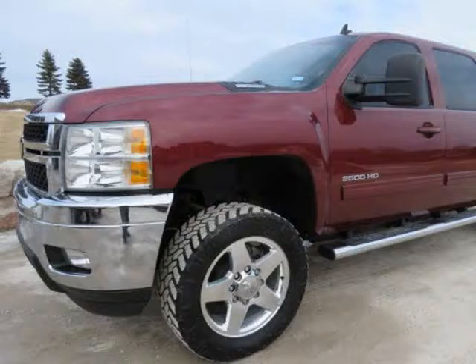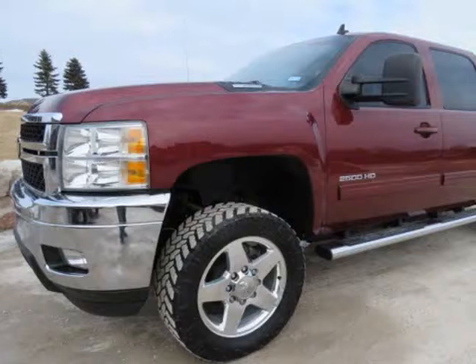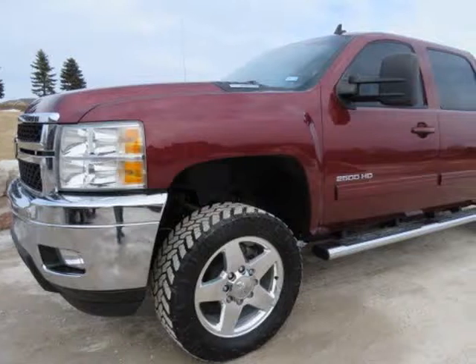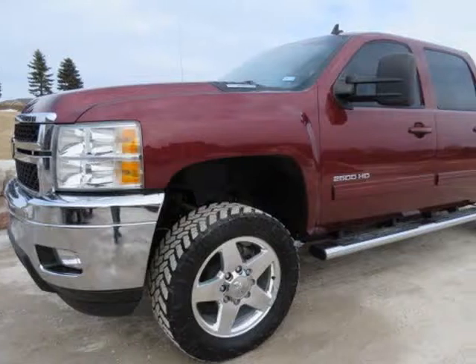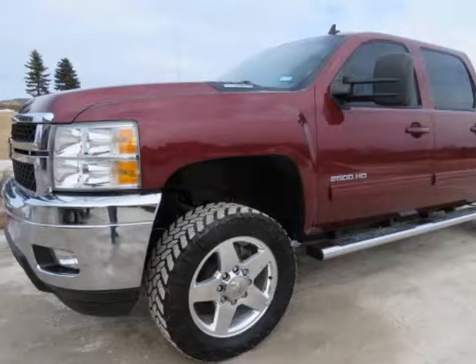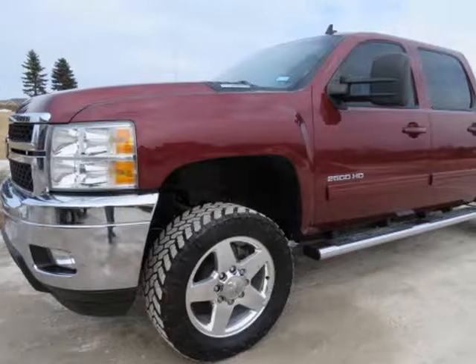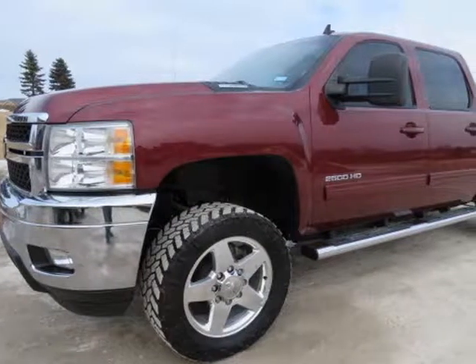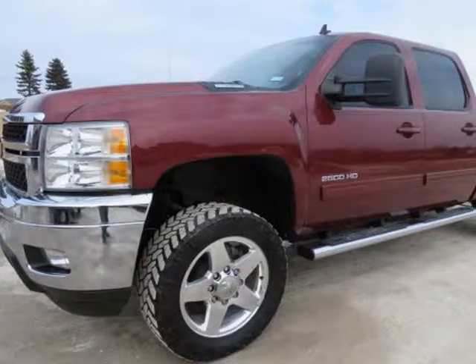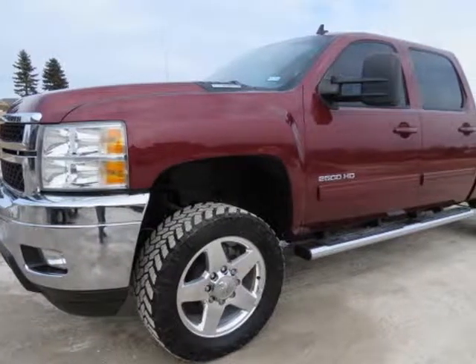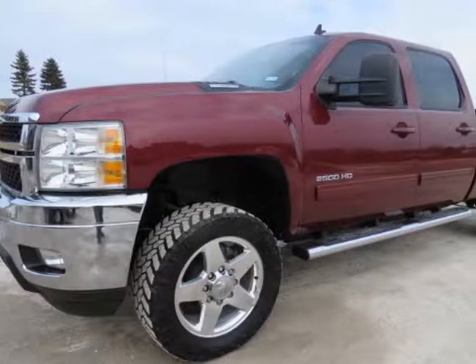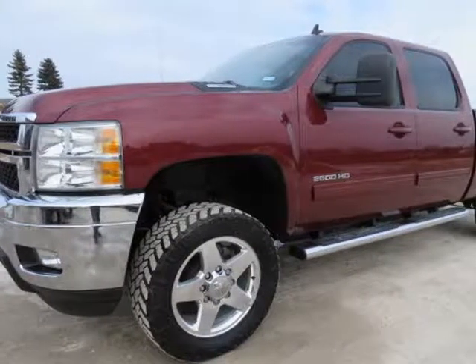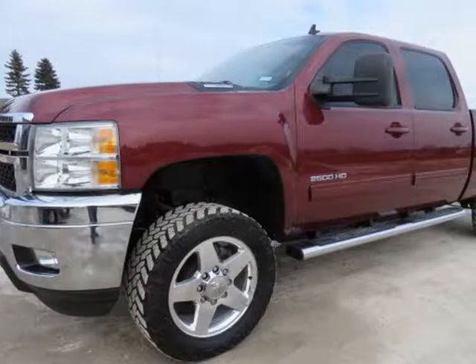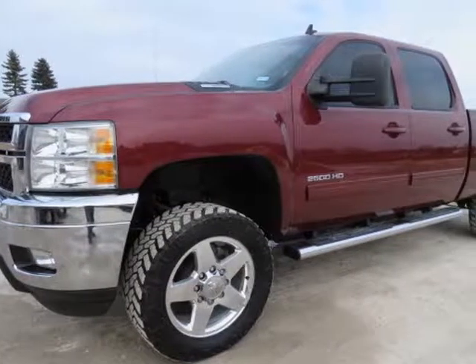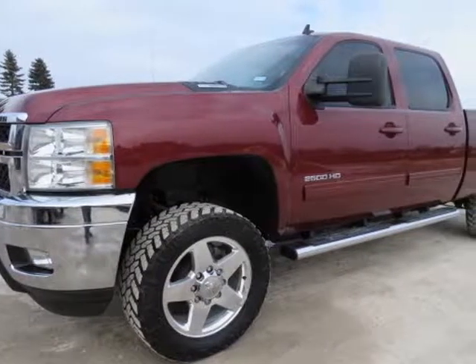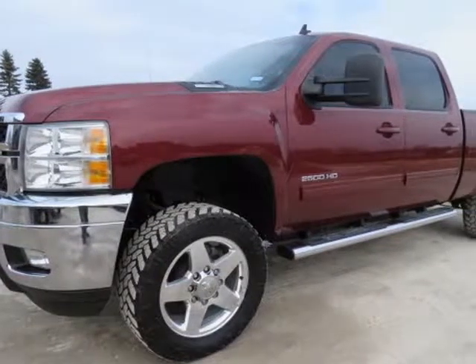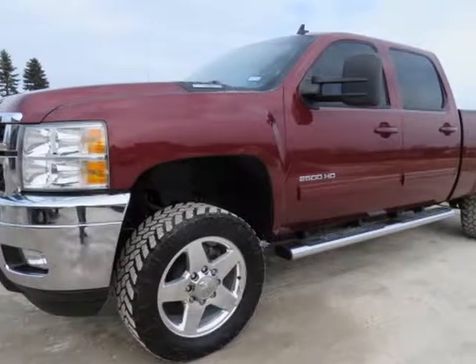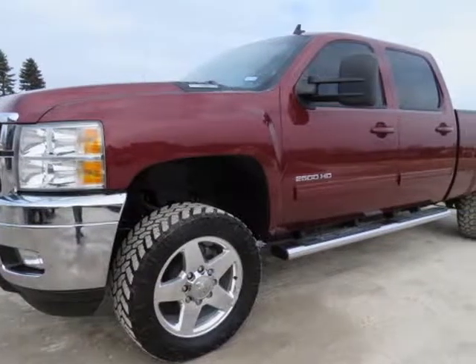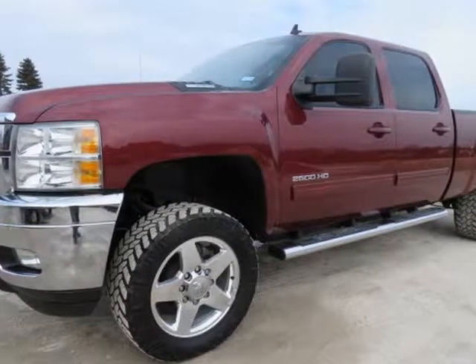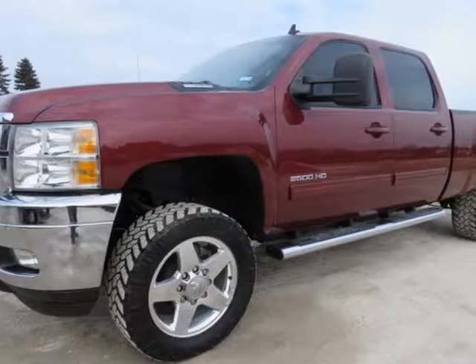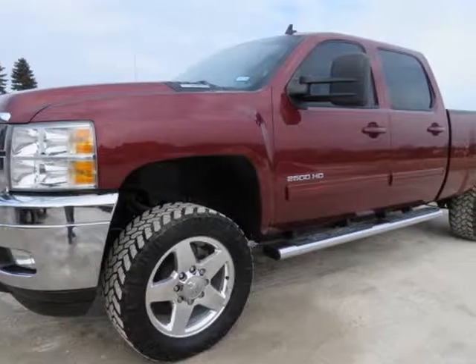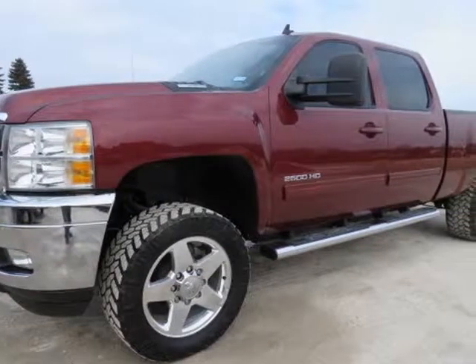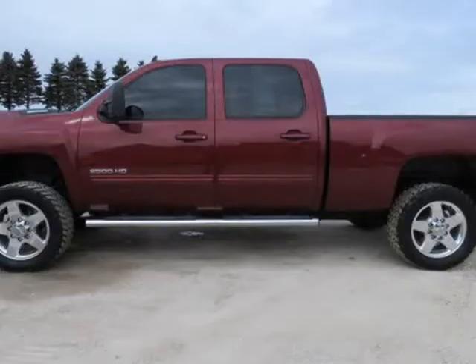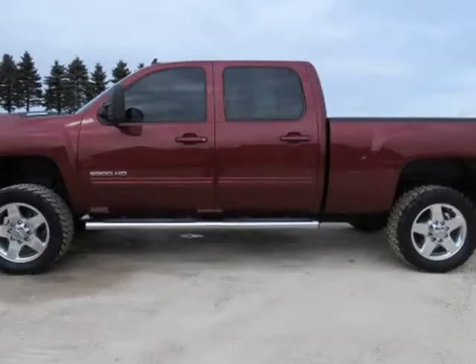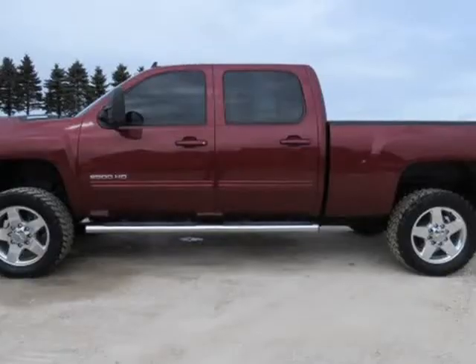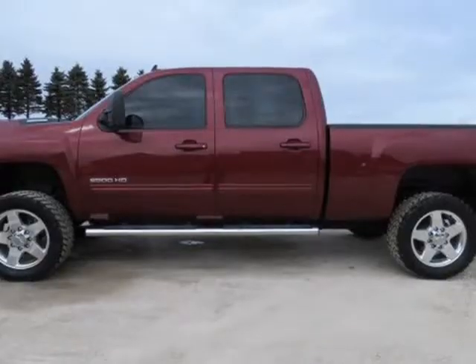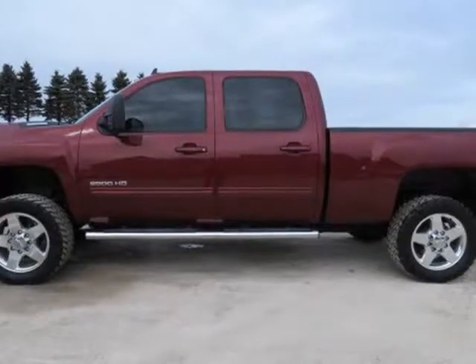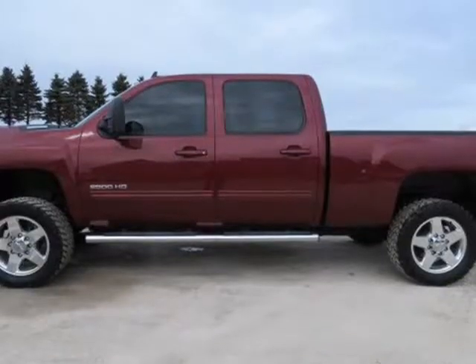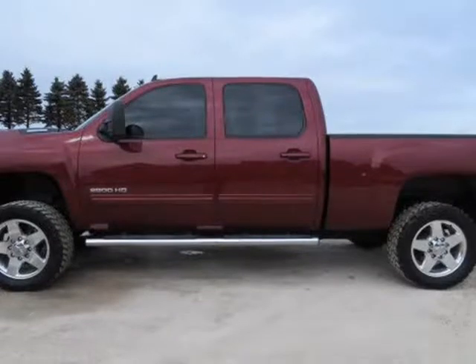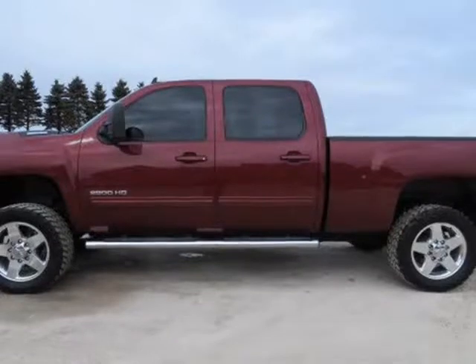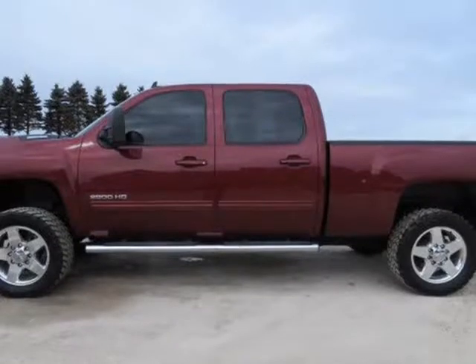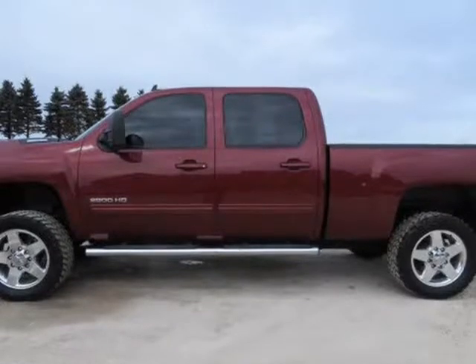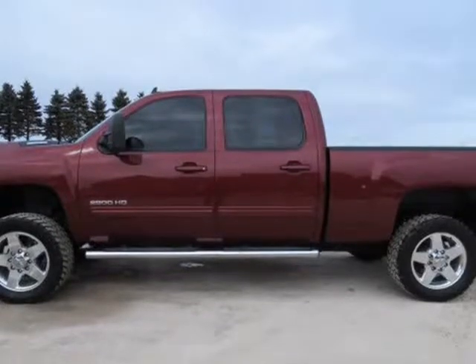This 2013 Chevrolet Silverado 2500HD is brought to you by Melchert Sales LLC.